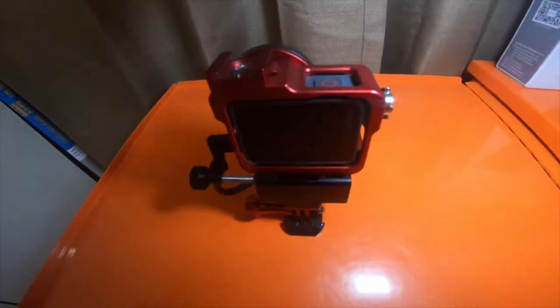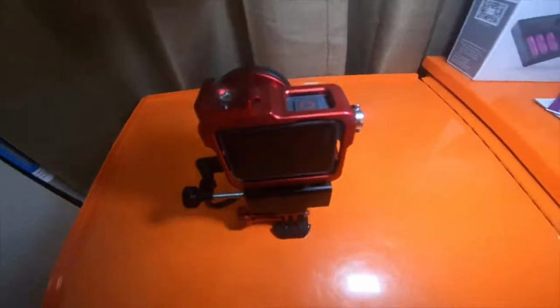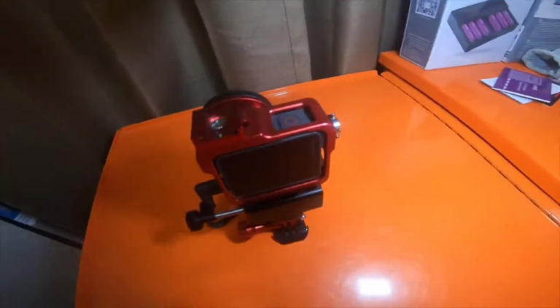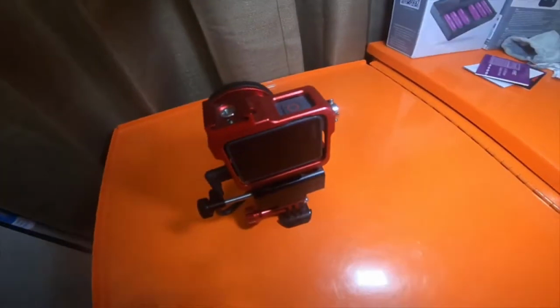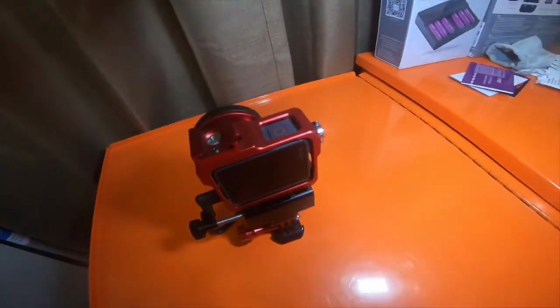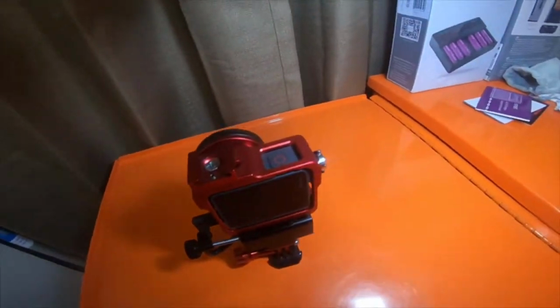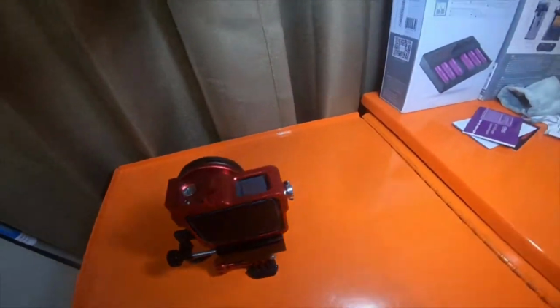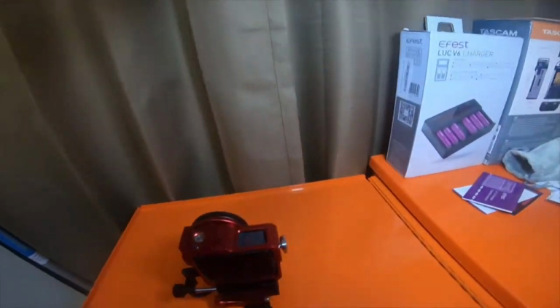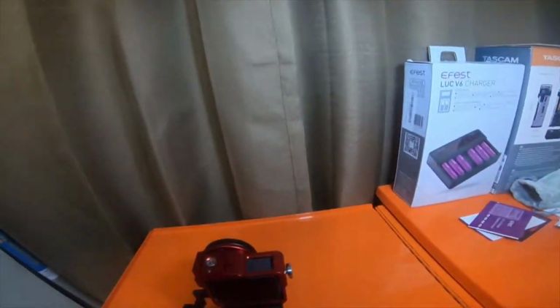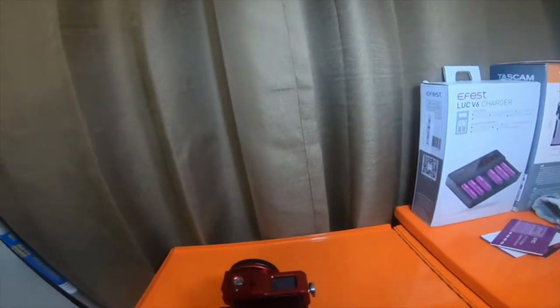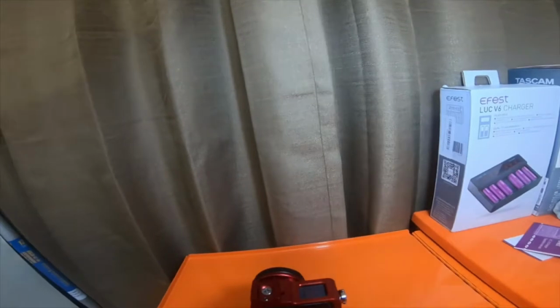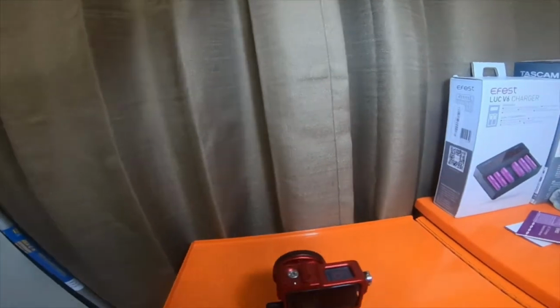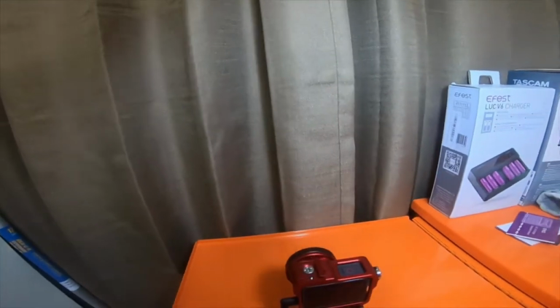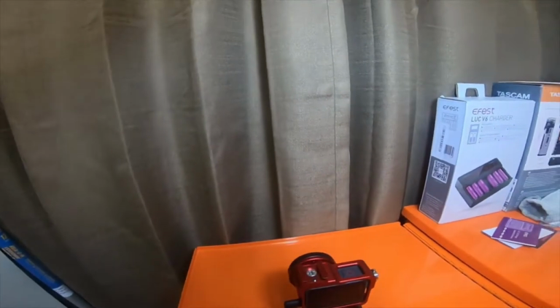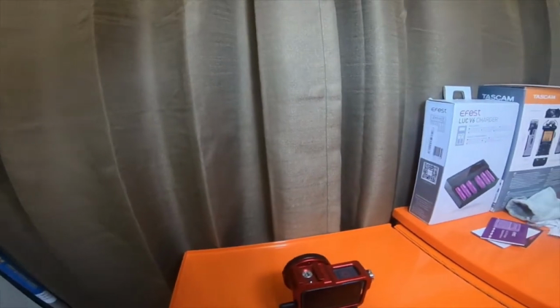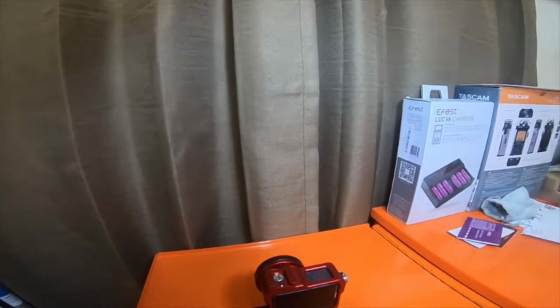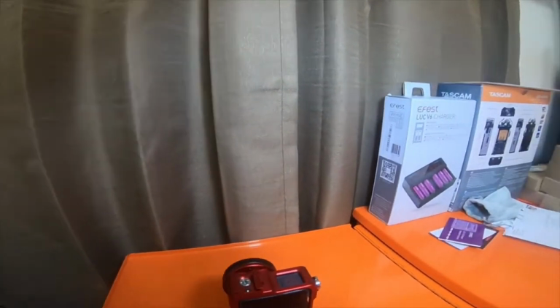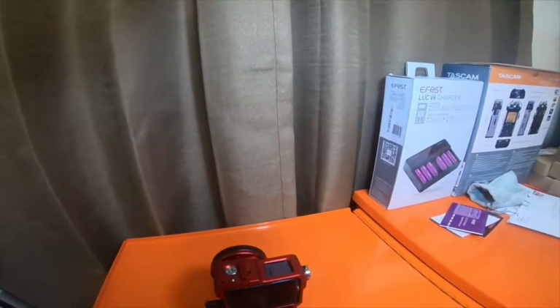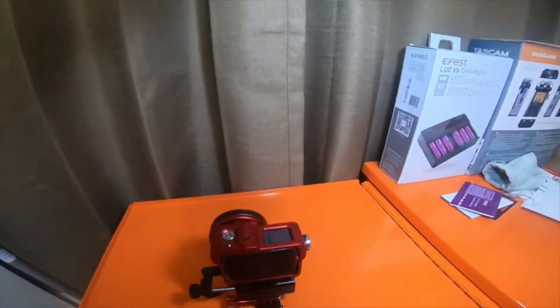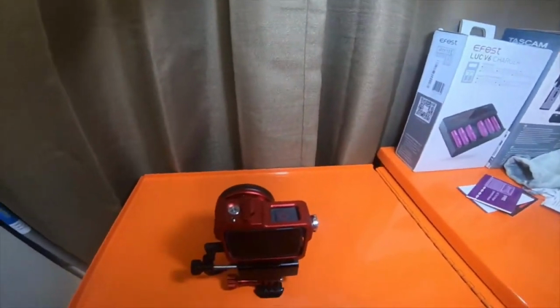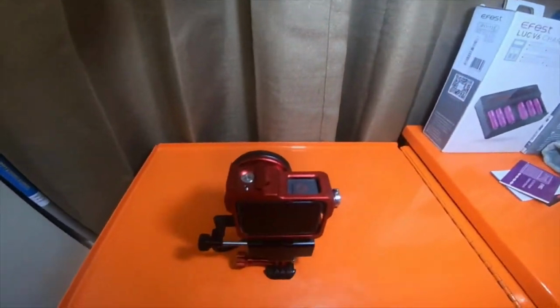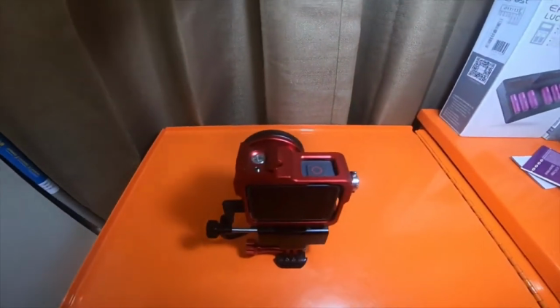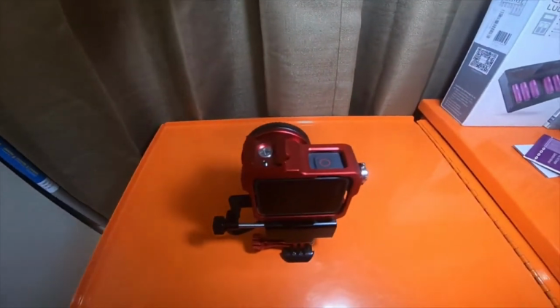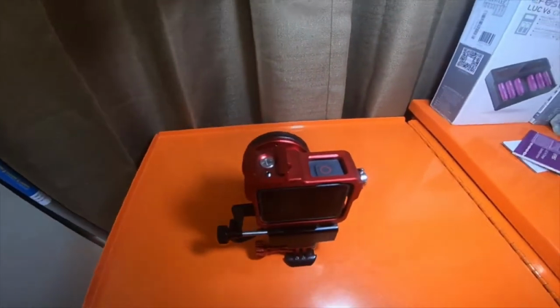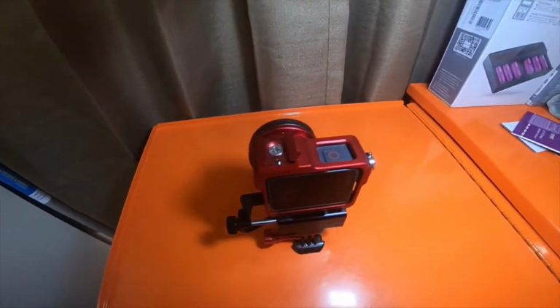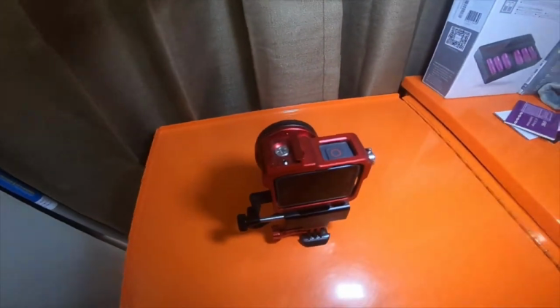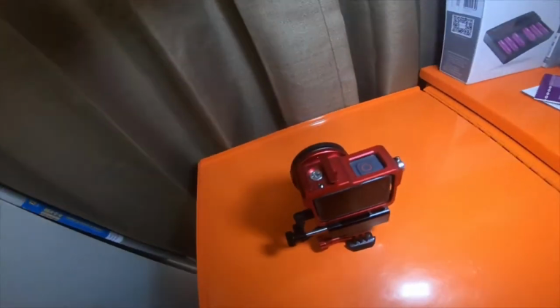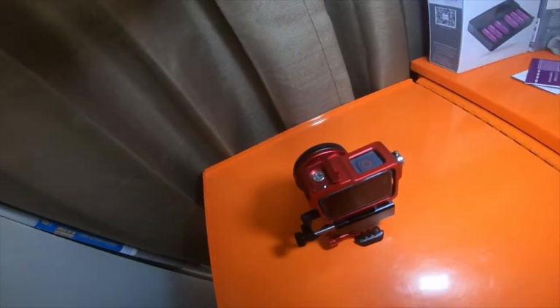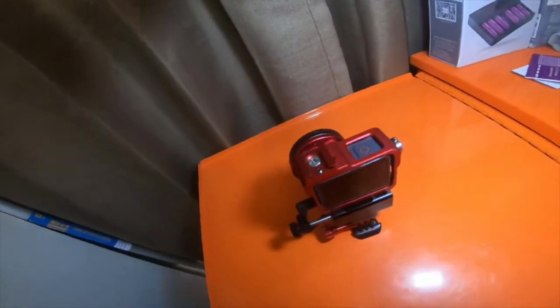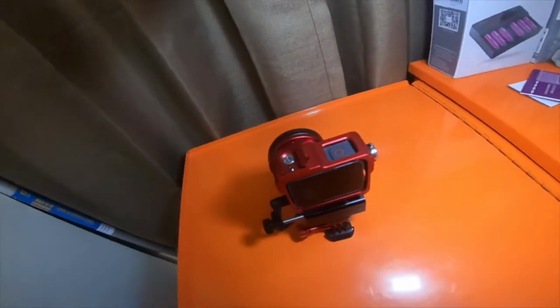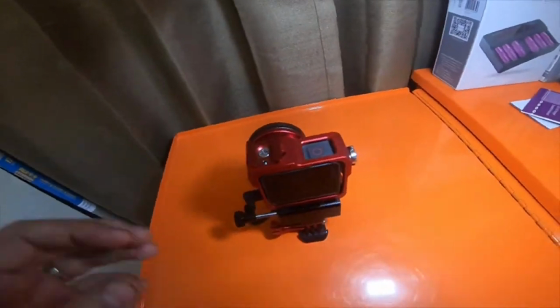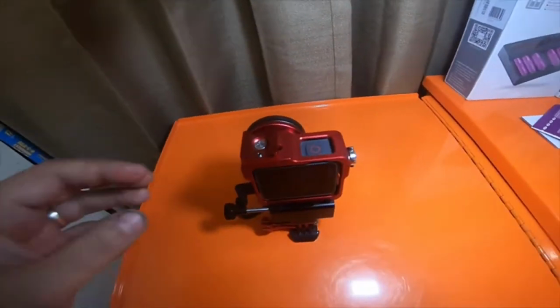The blue one looks really nice — the blue one is the small tree. It's working out really well. I like it.